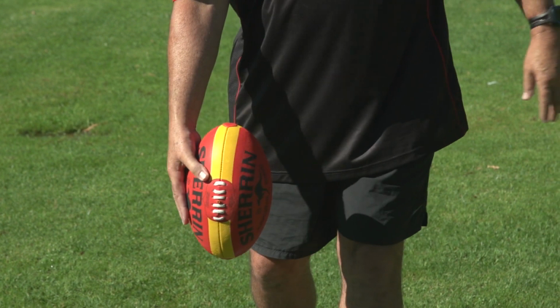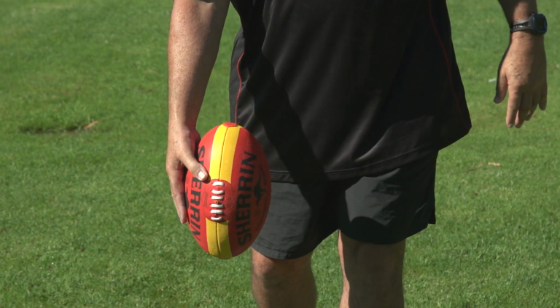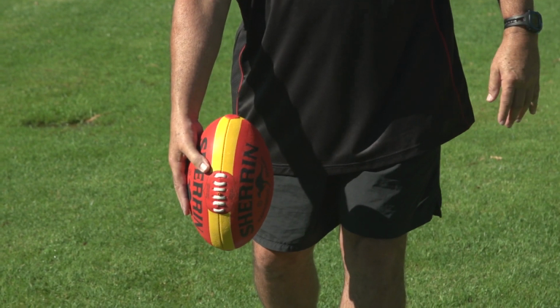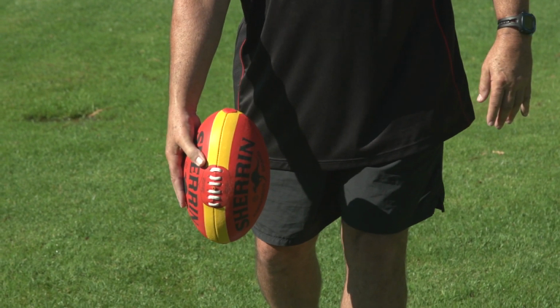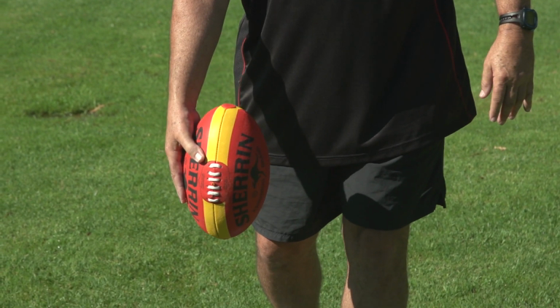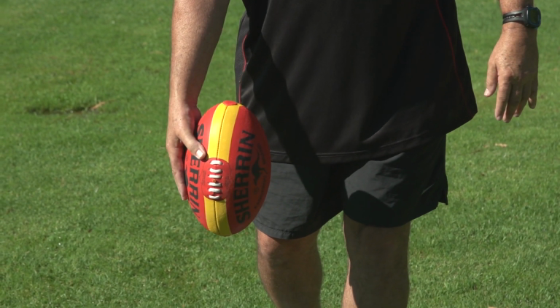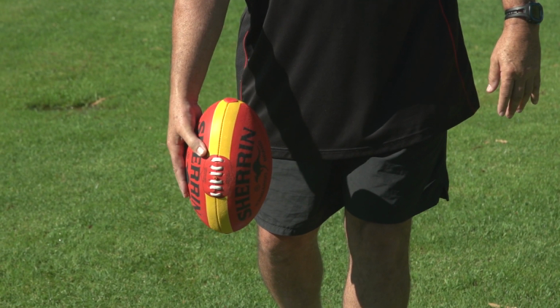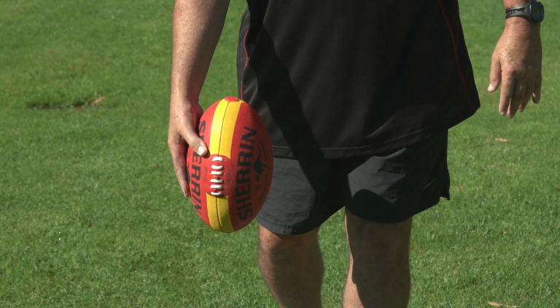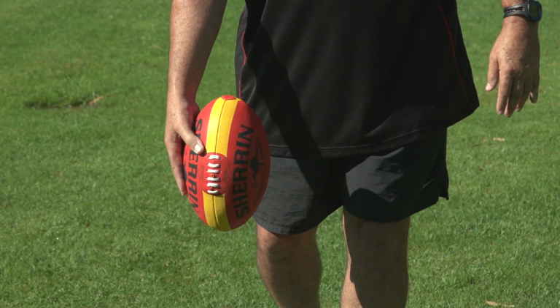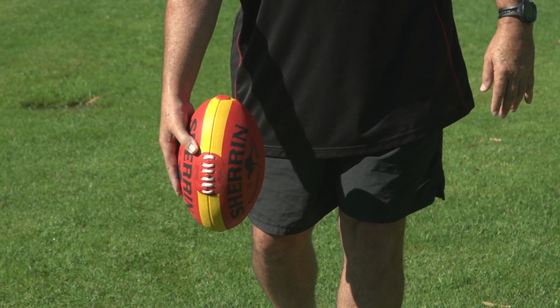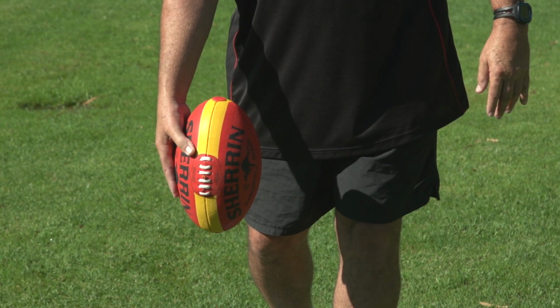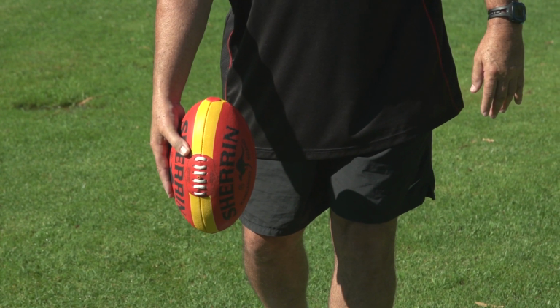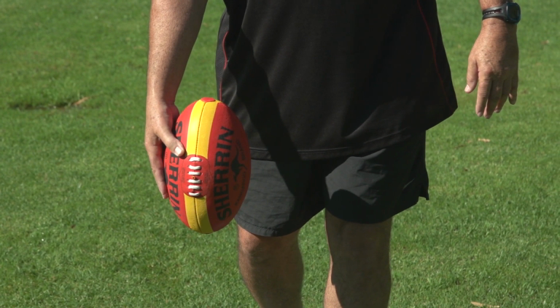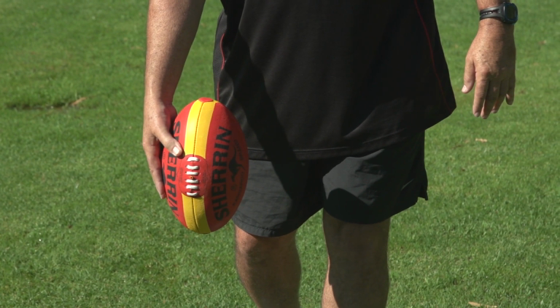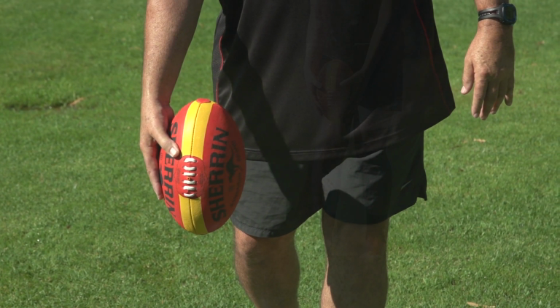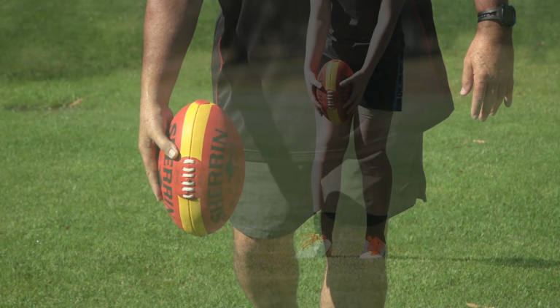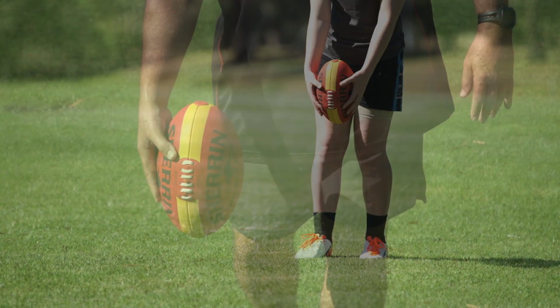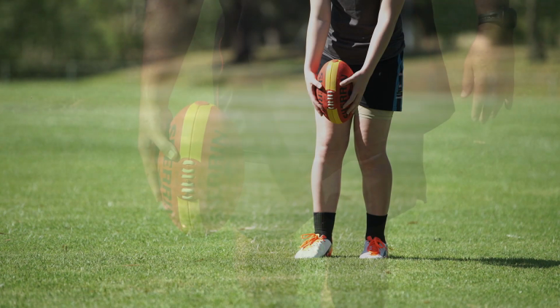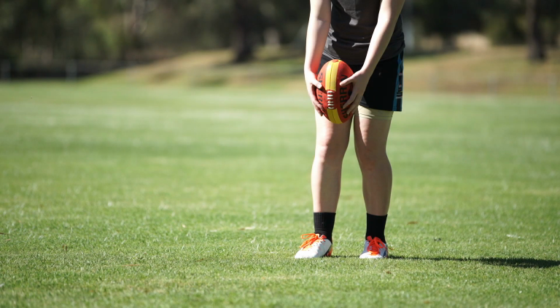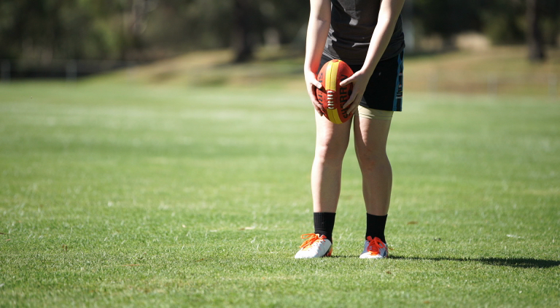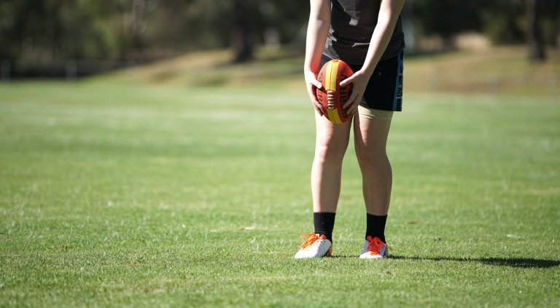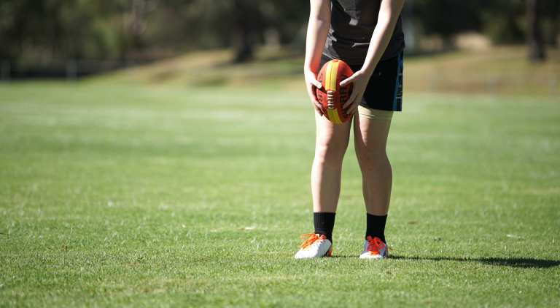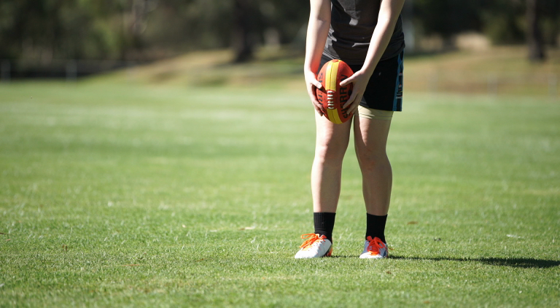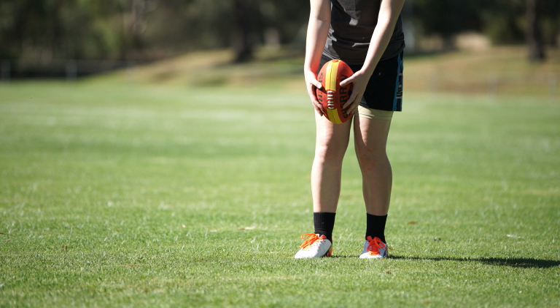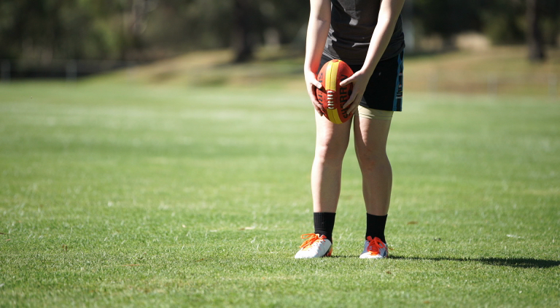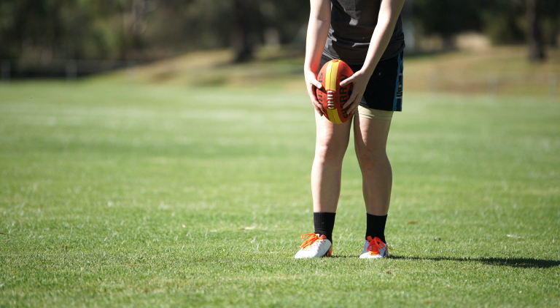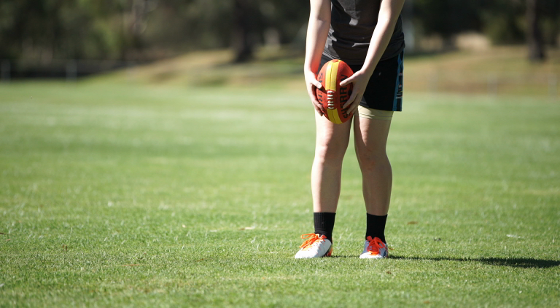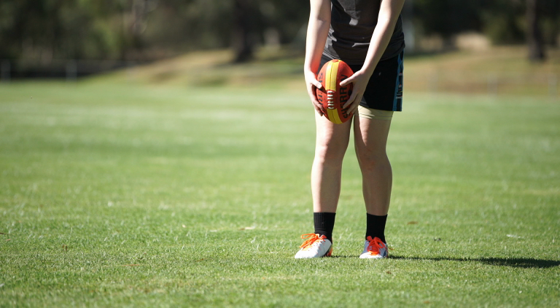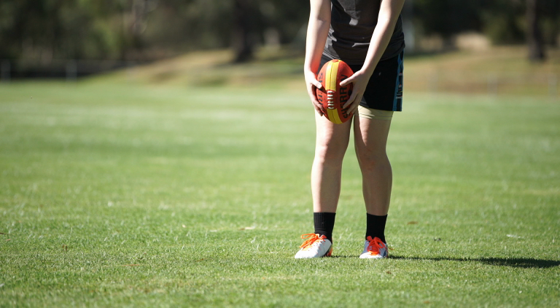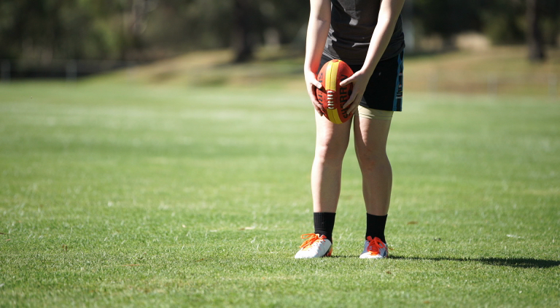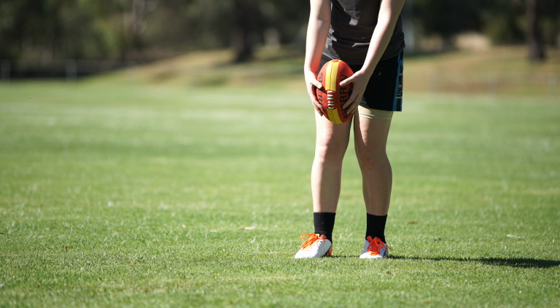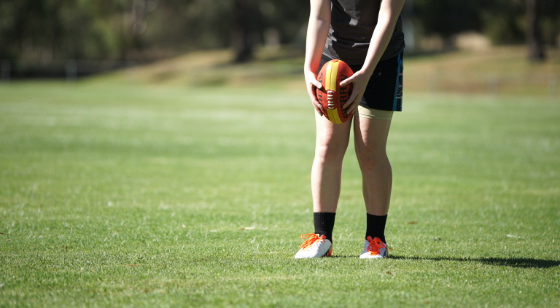First of all, the grip is the number one thing. You need to spread your fingers out on your guiding hand — basically load the gun, get it ready to go.